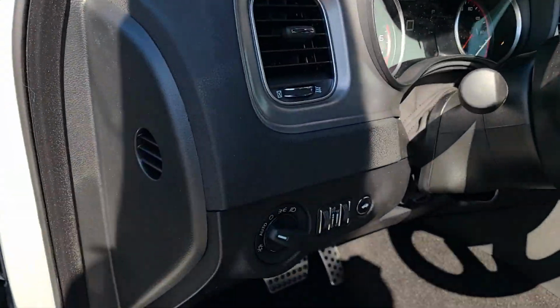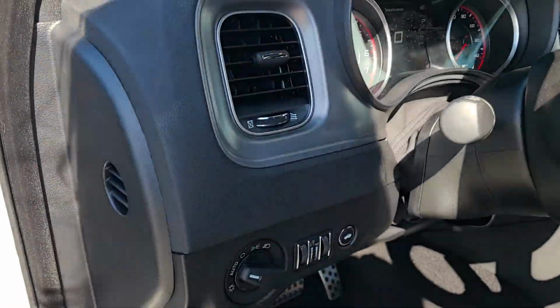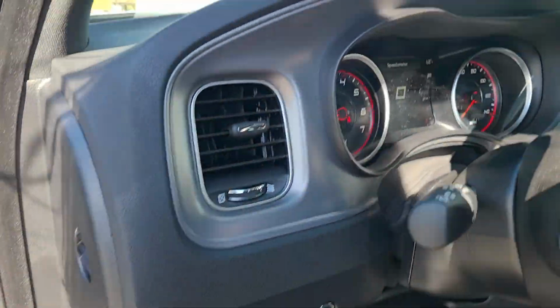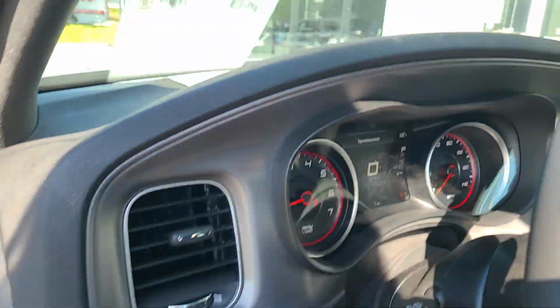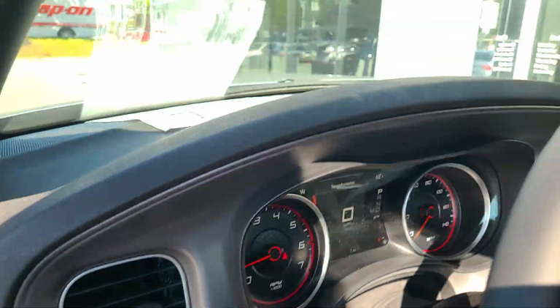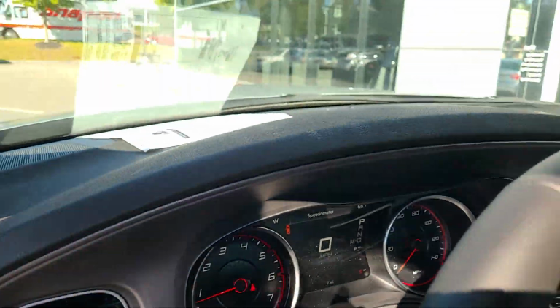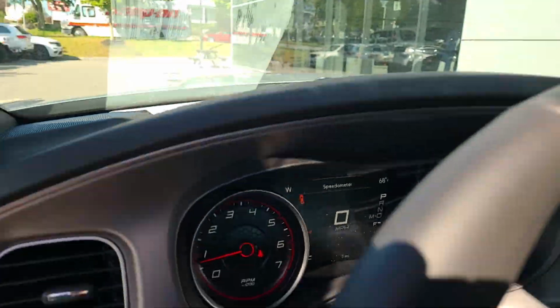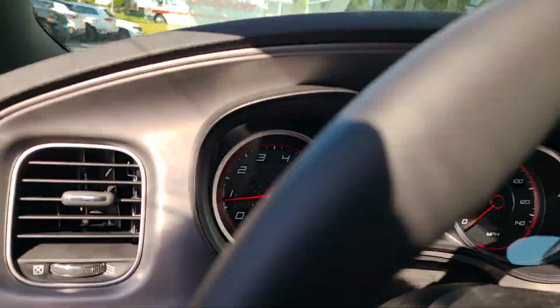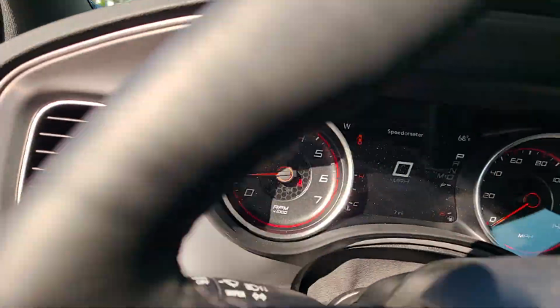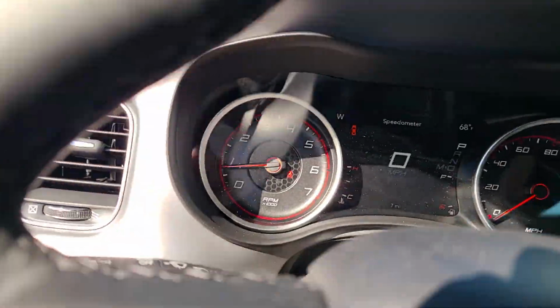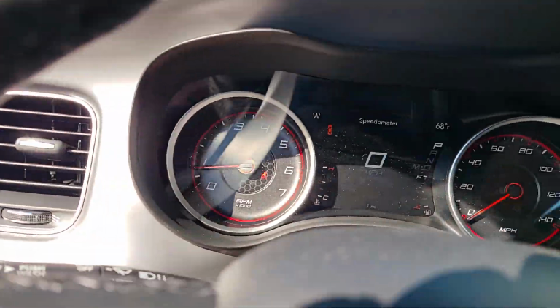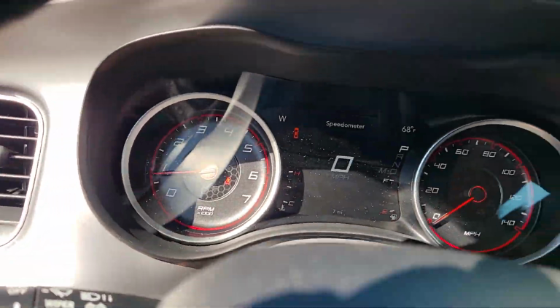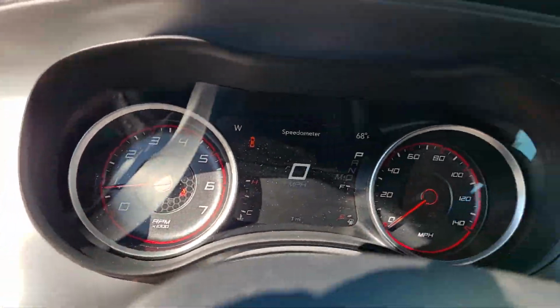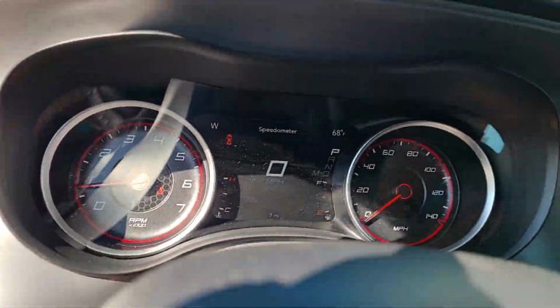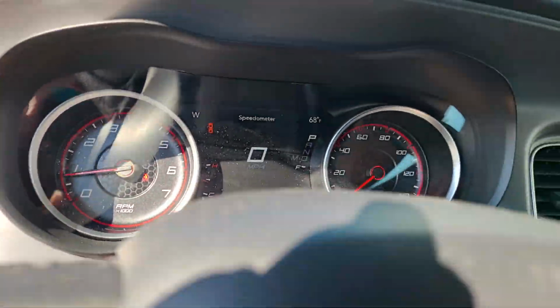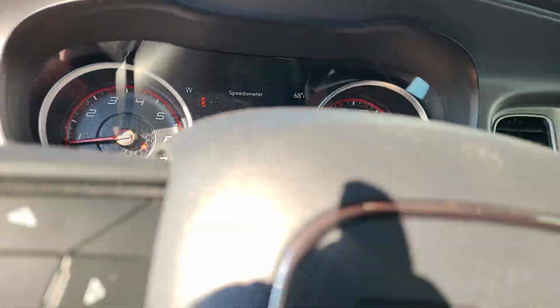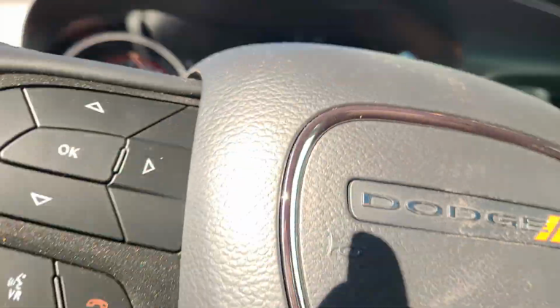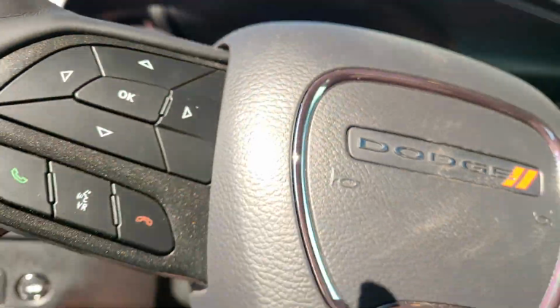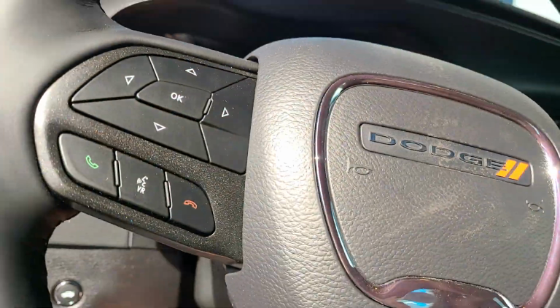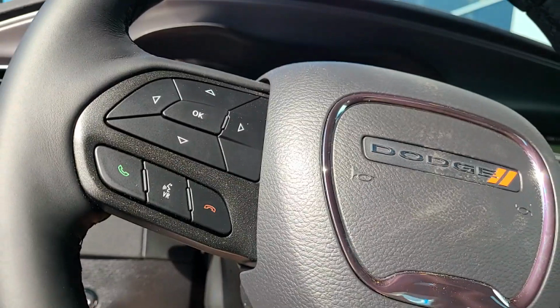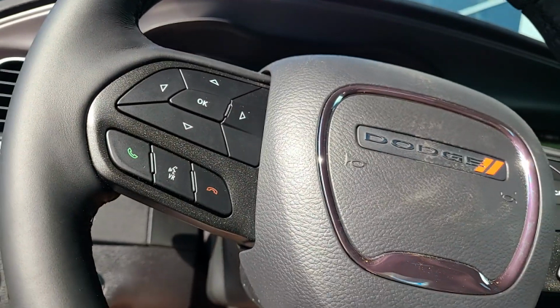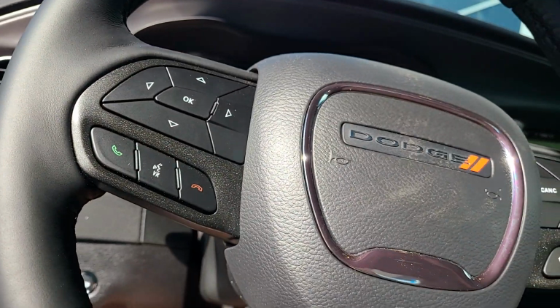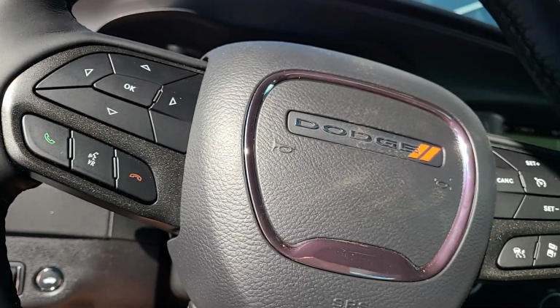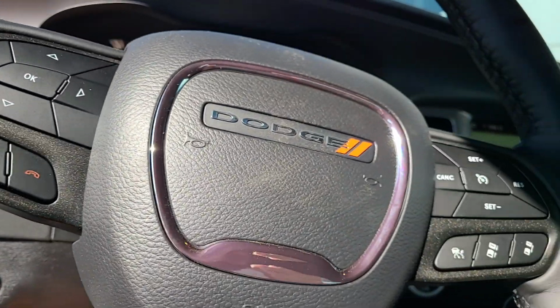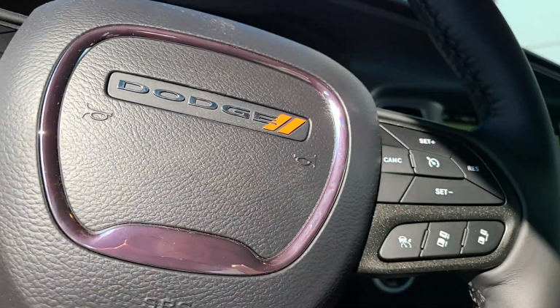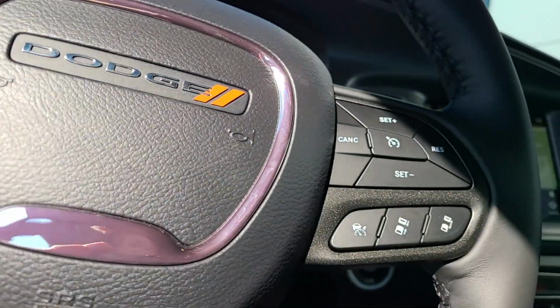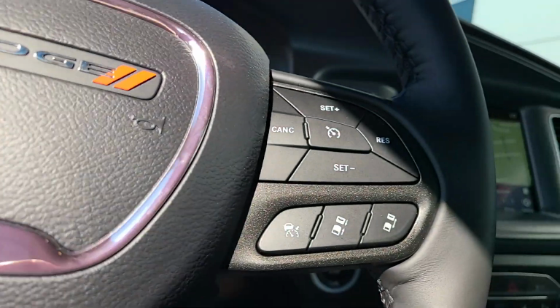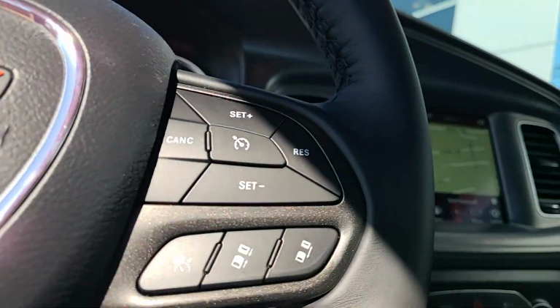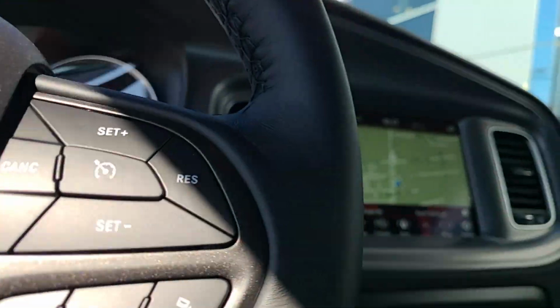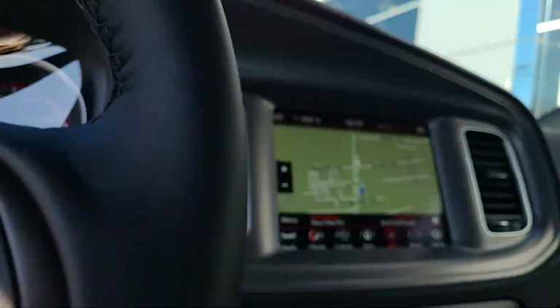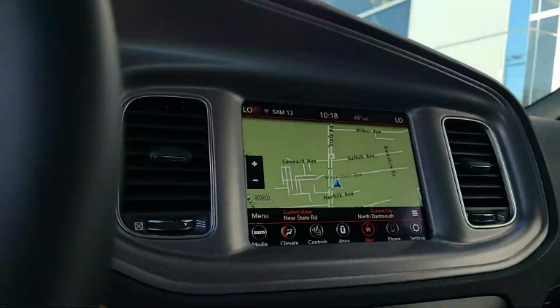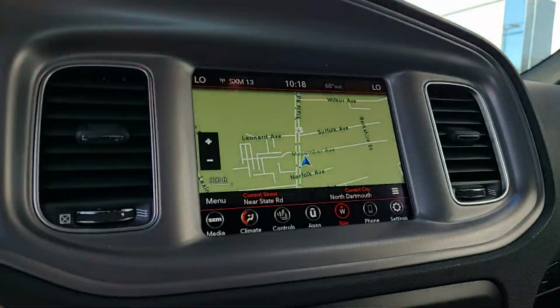The following are some of this vehicle's highlighted options: heated steering wheel, rain sensing wipers.